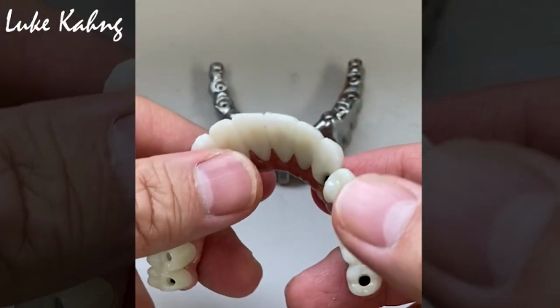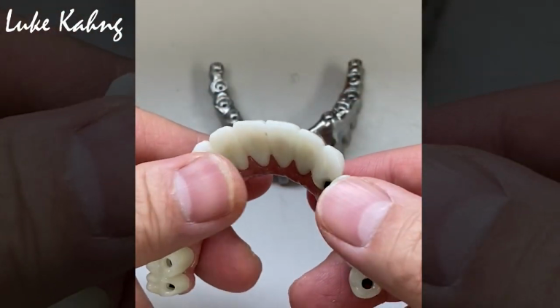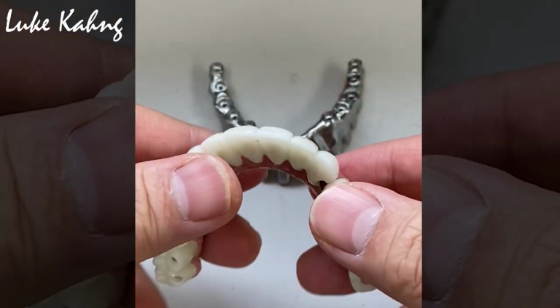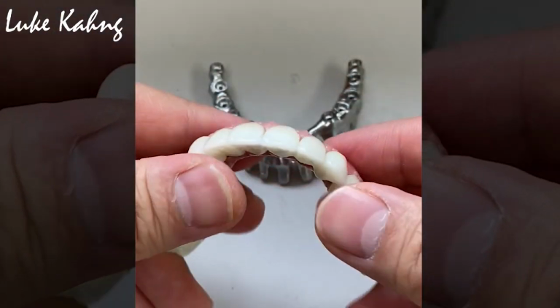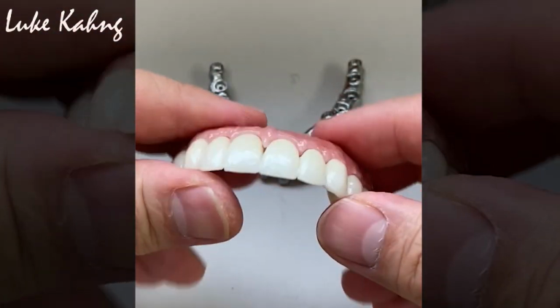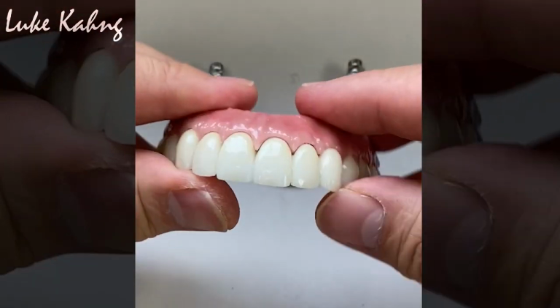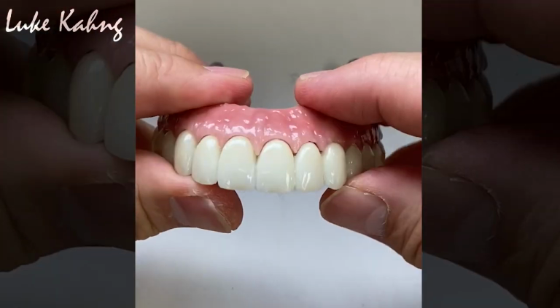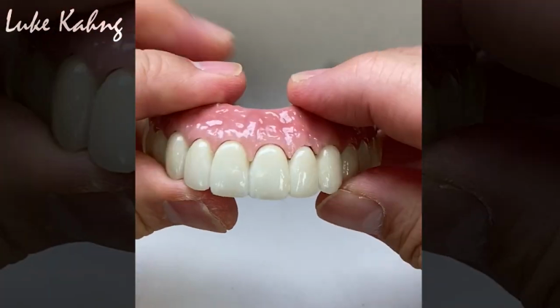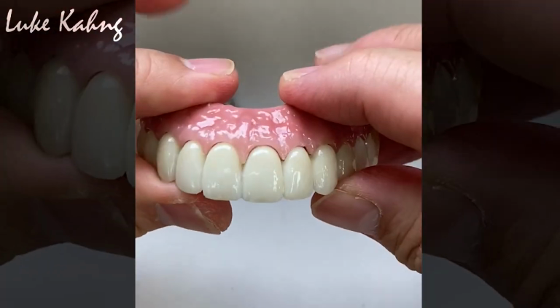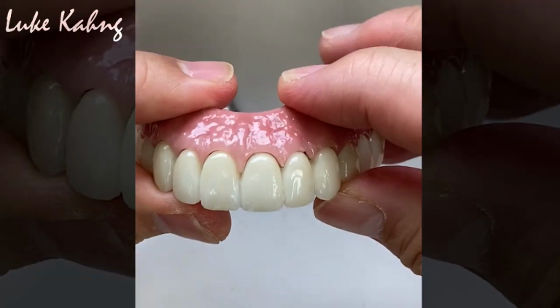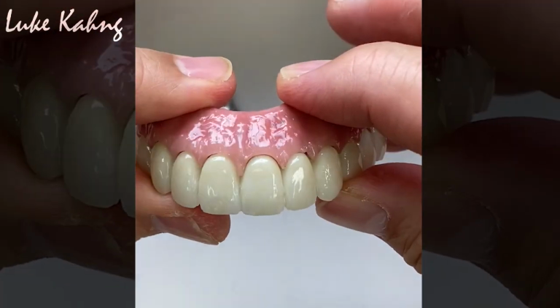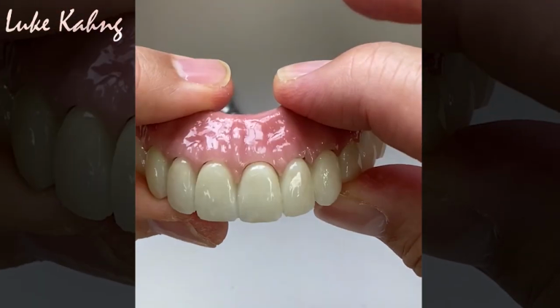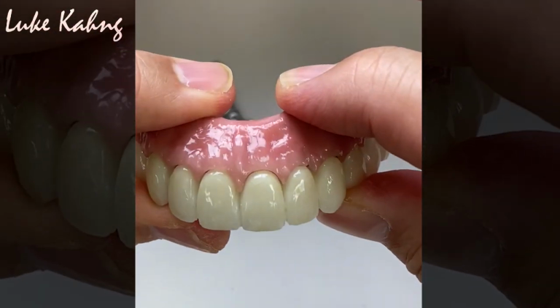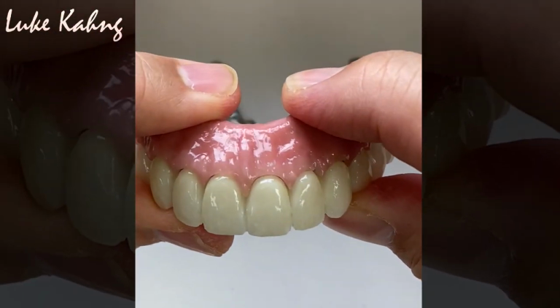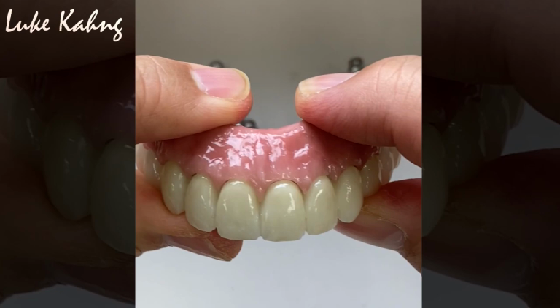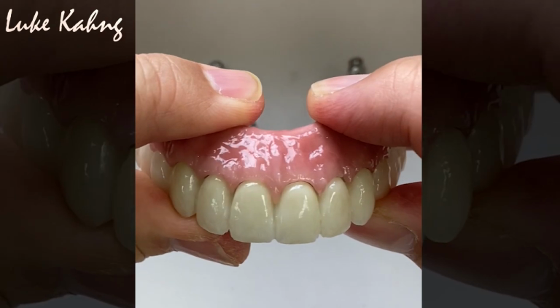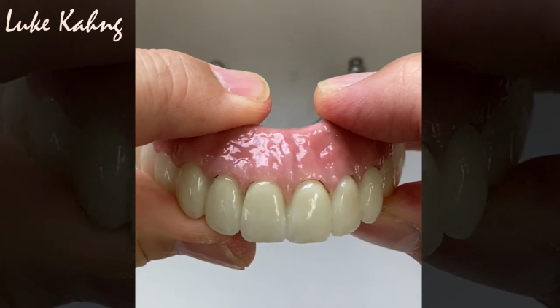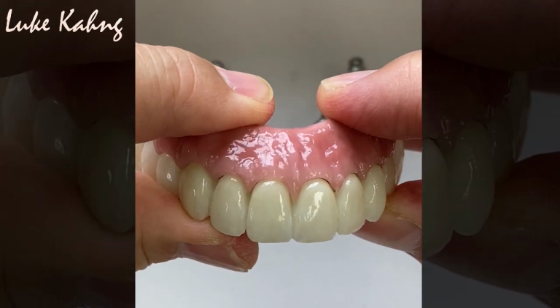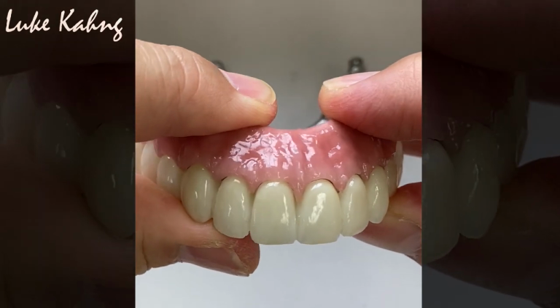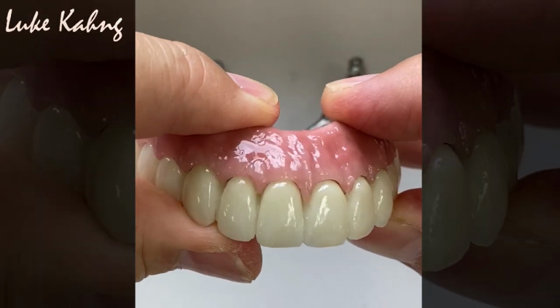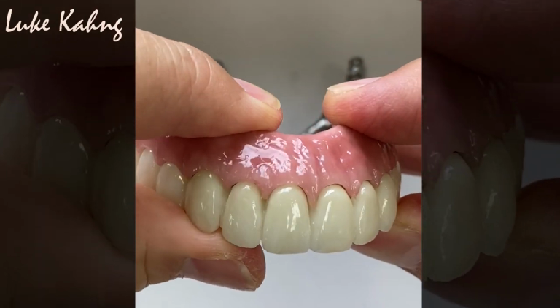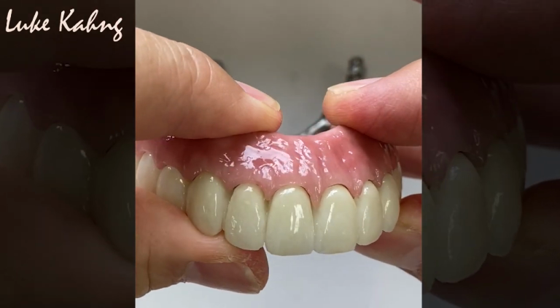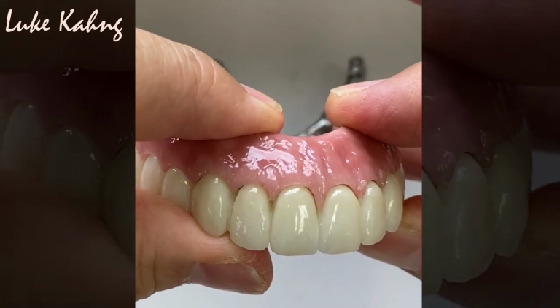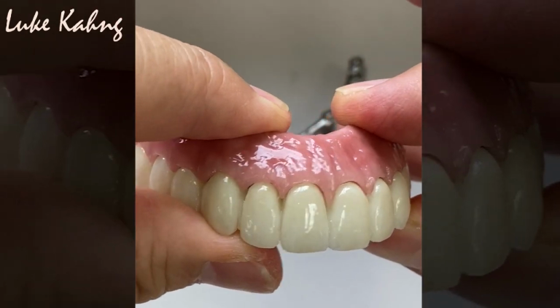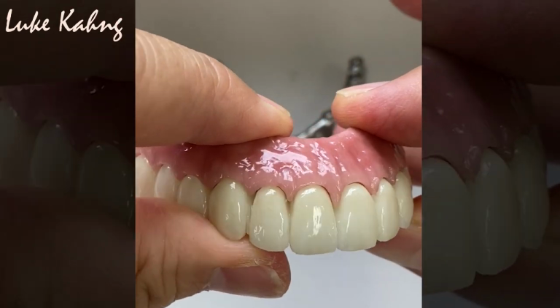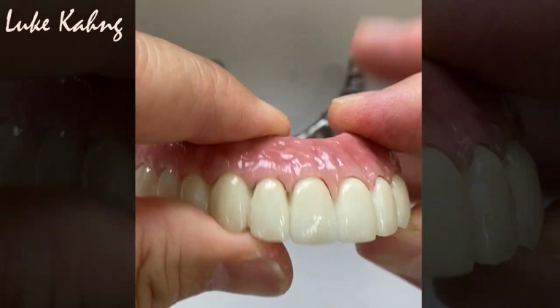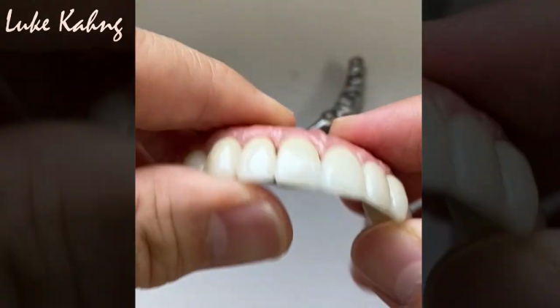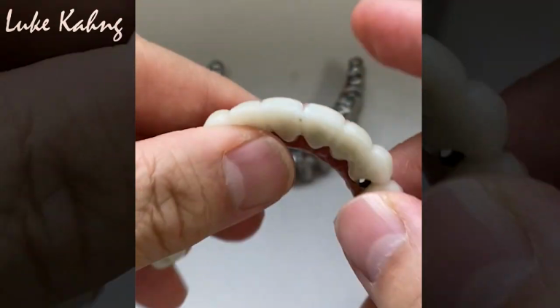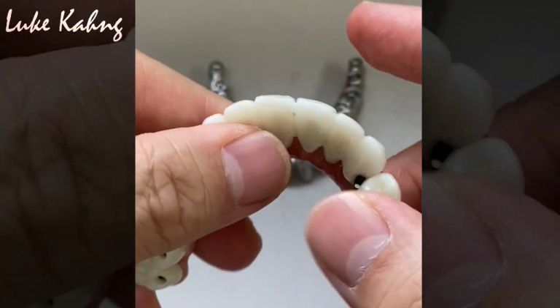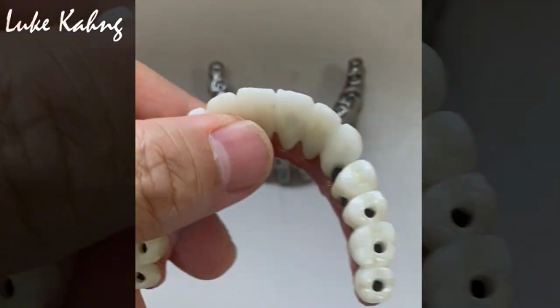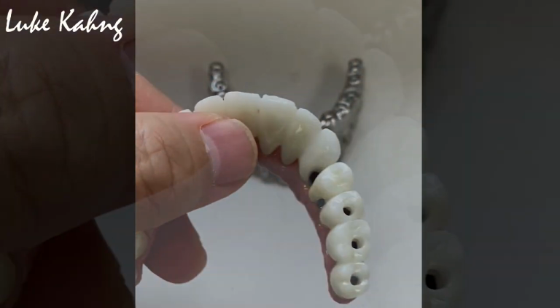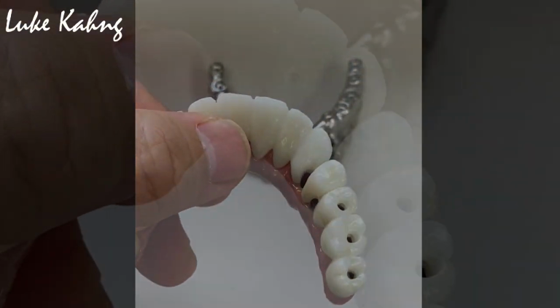And this is the final restoration coming up. Okay, thanks for watching.